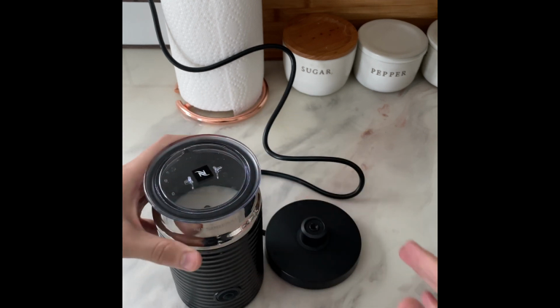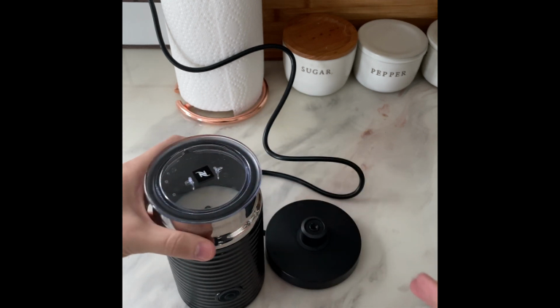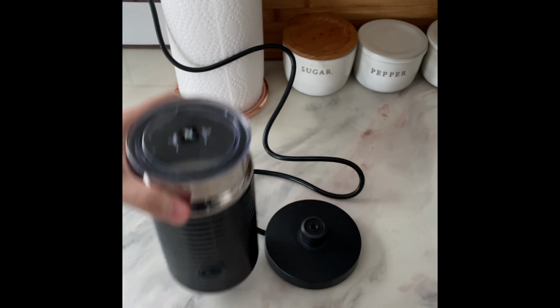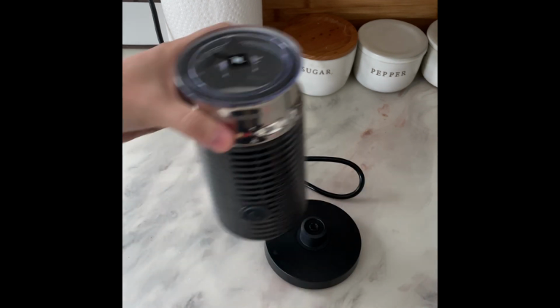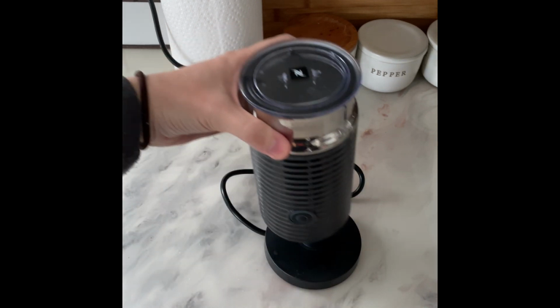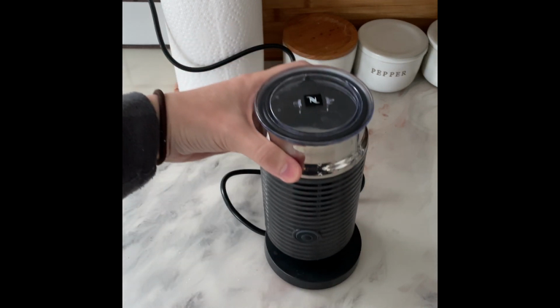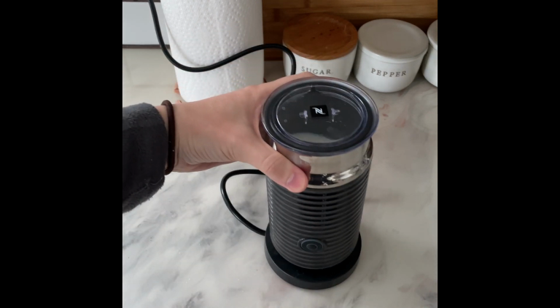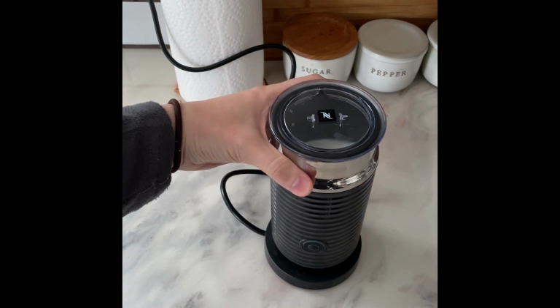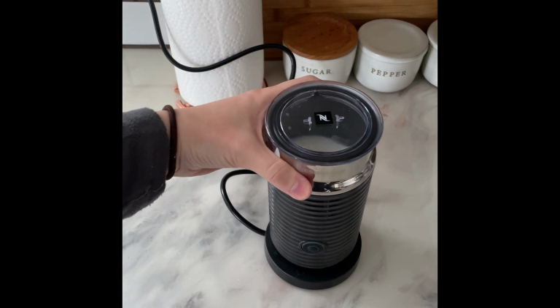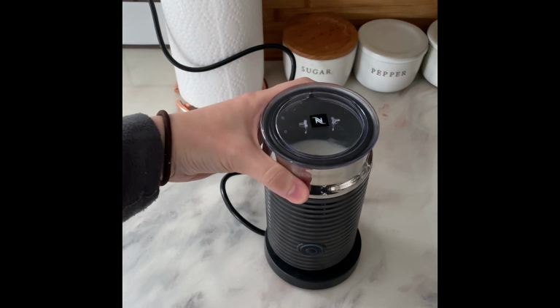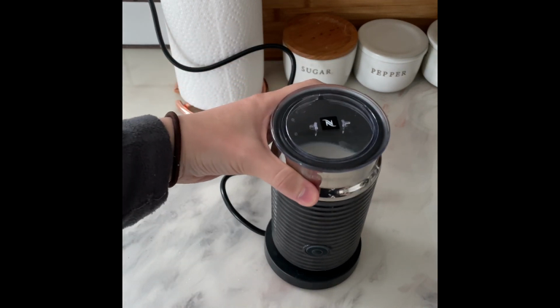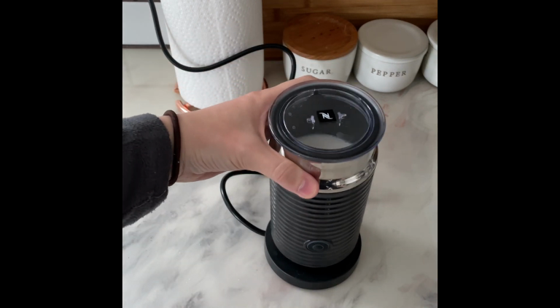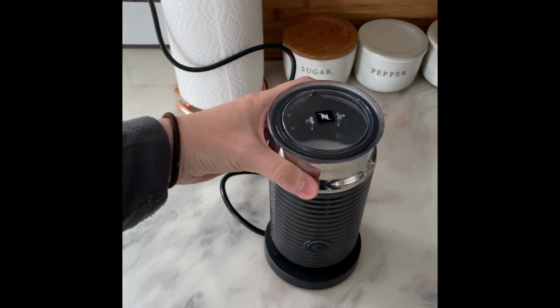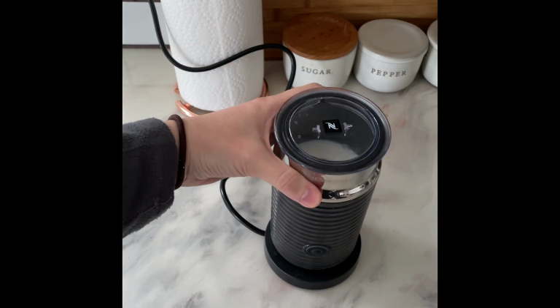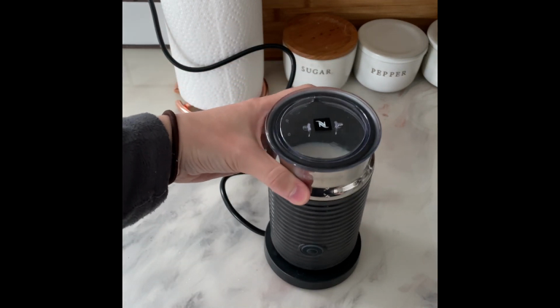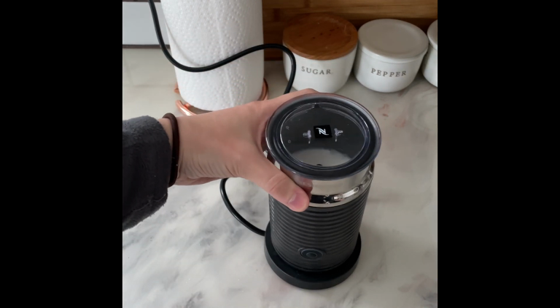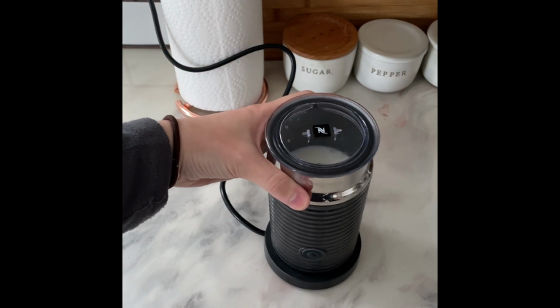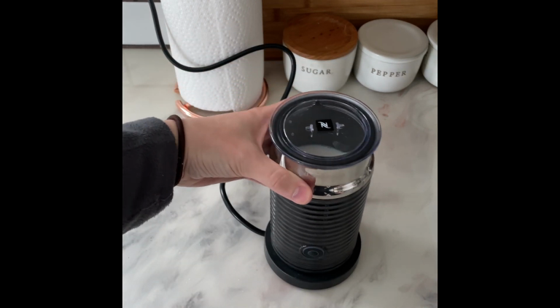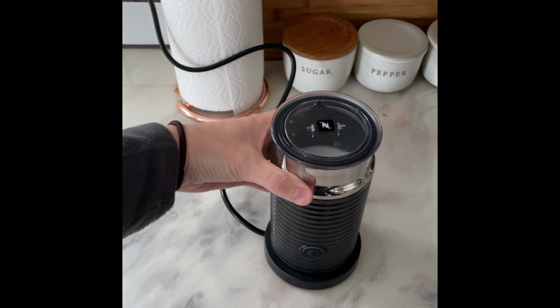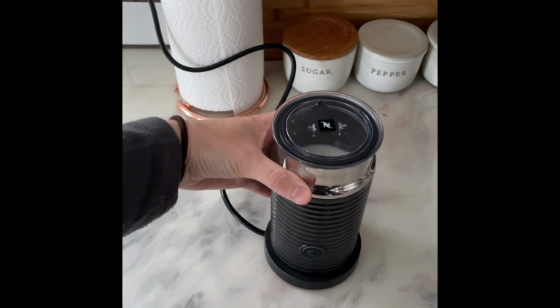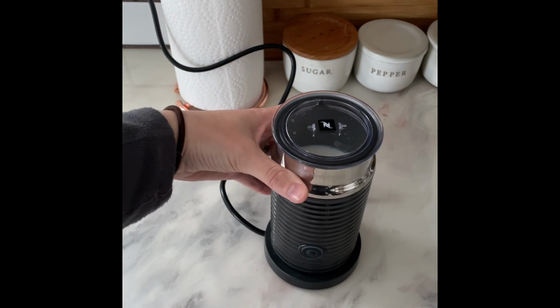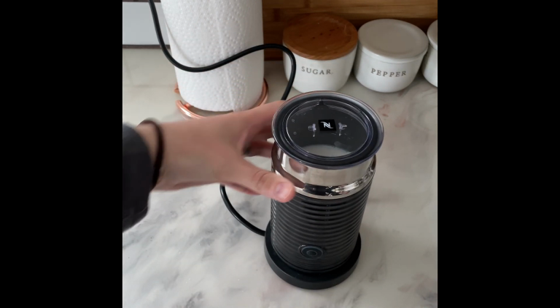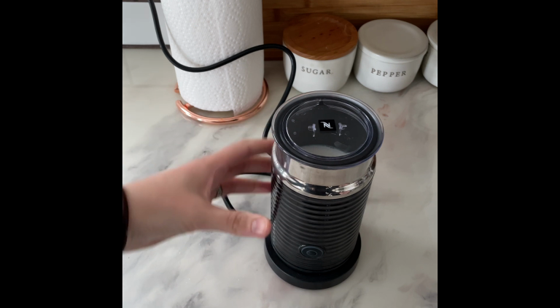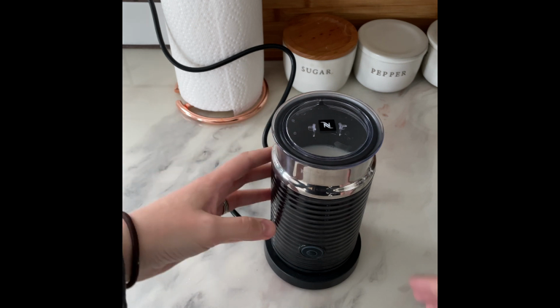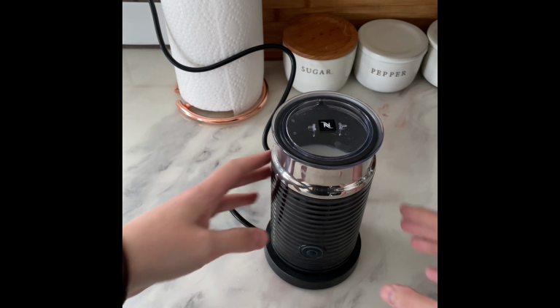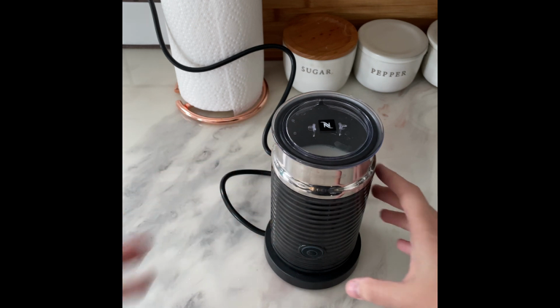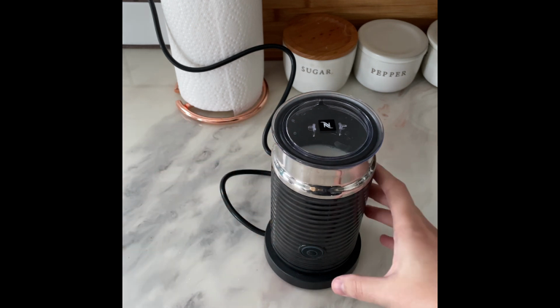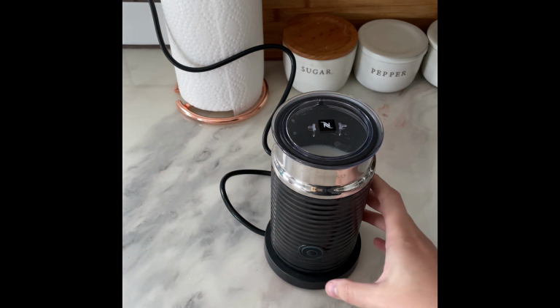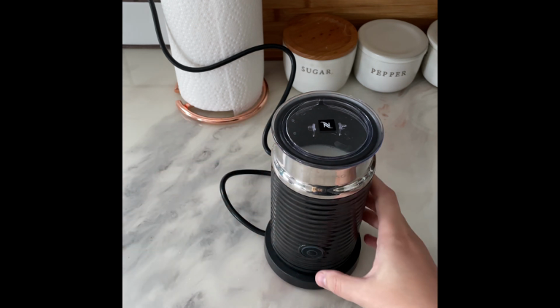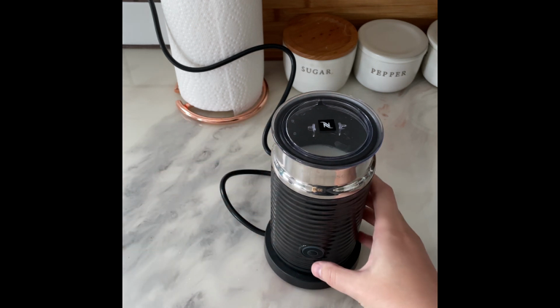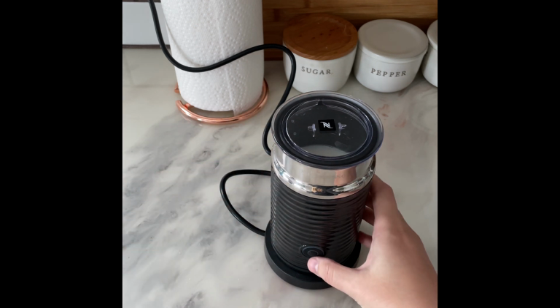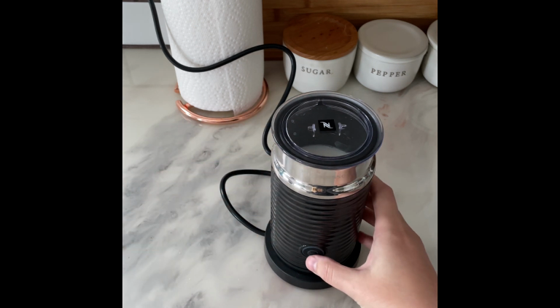Secure the lid, place it back on the base, and hit the button once to froth for hot milk or twice for cold milk.